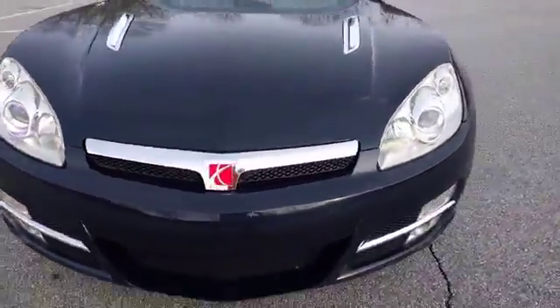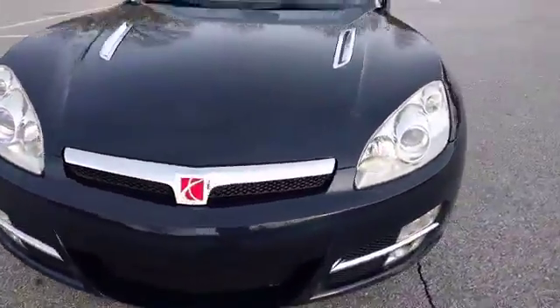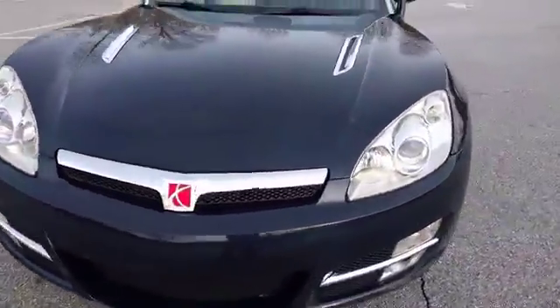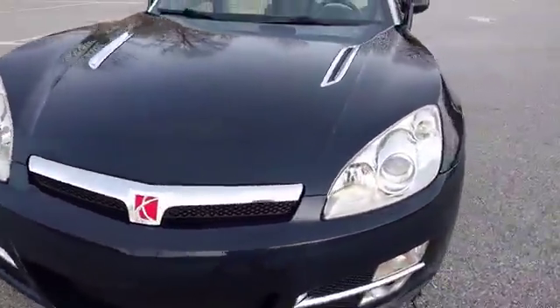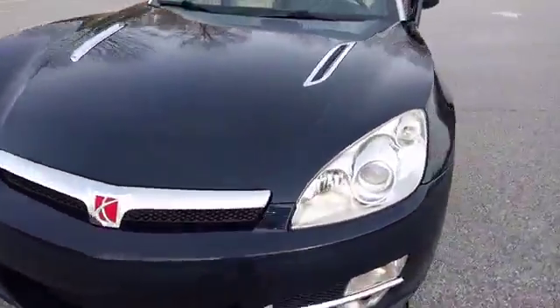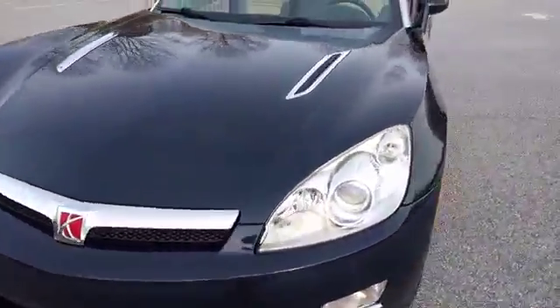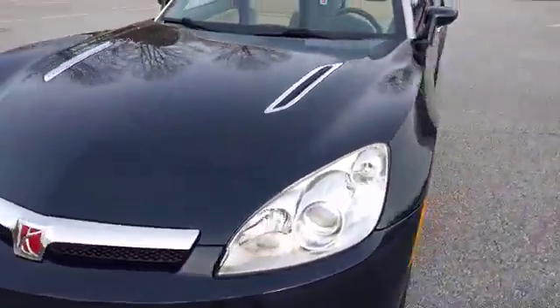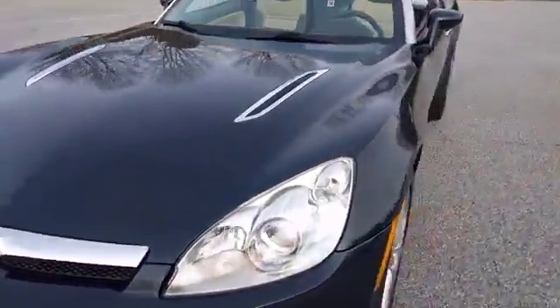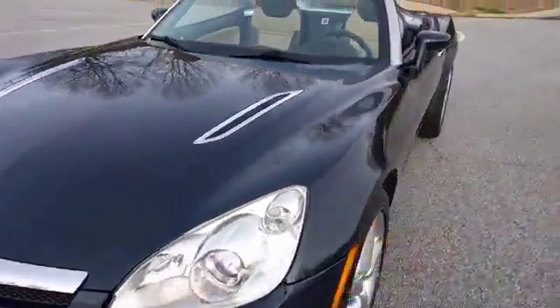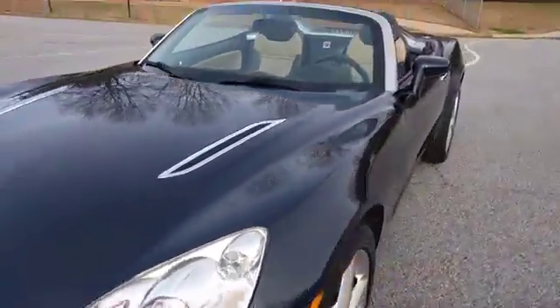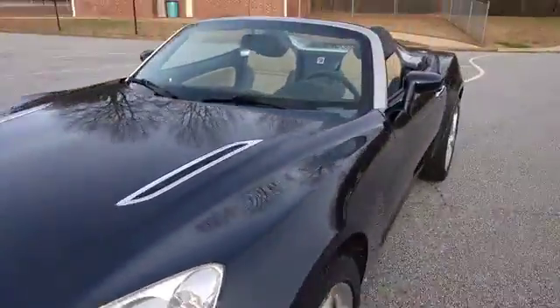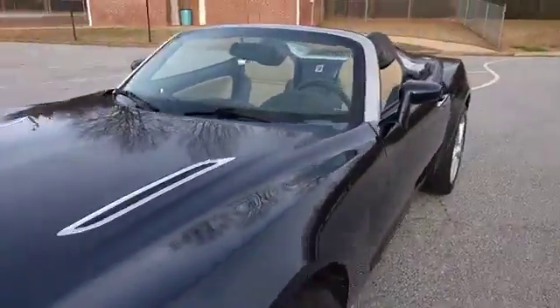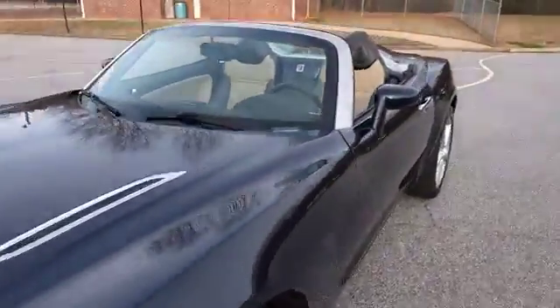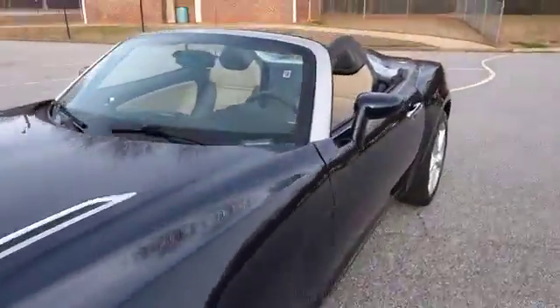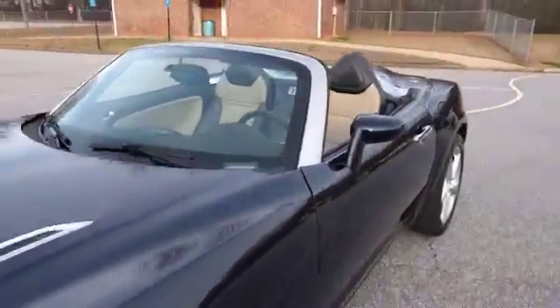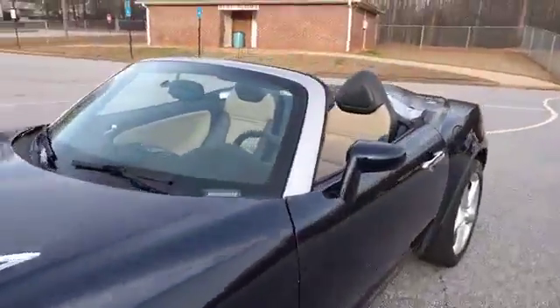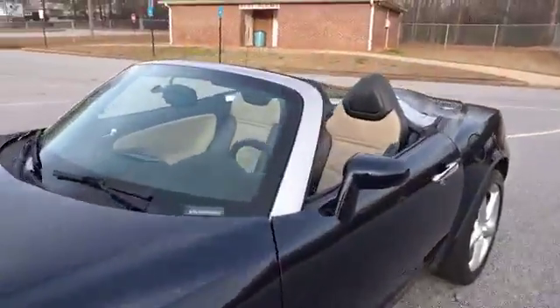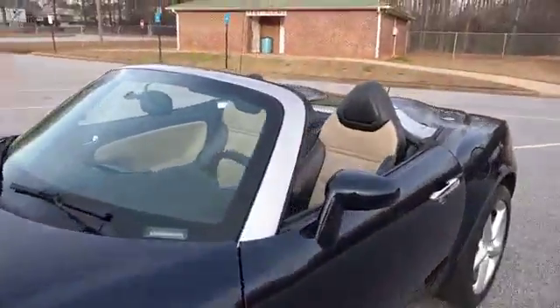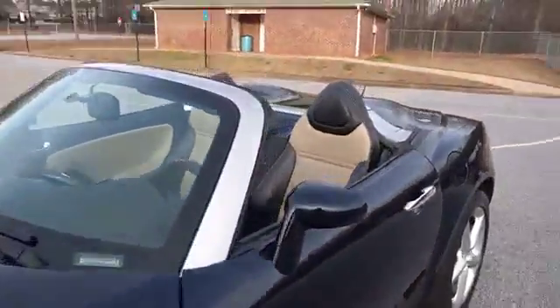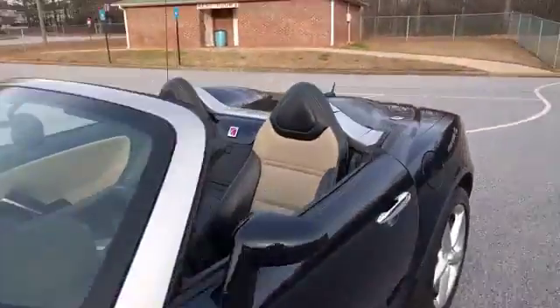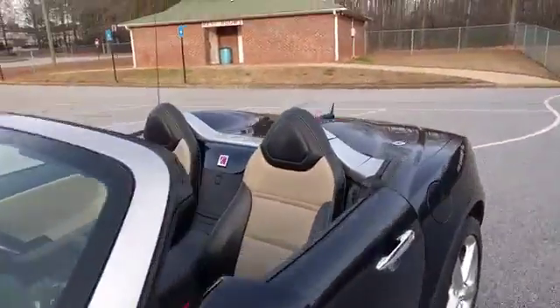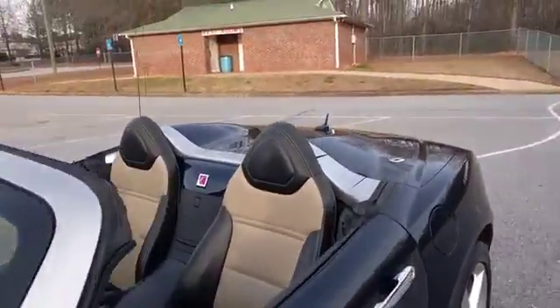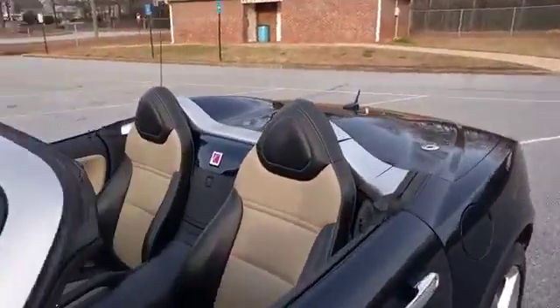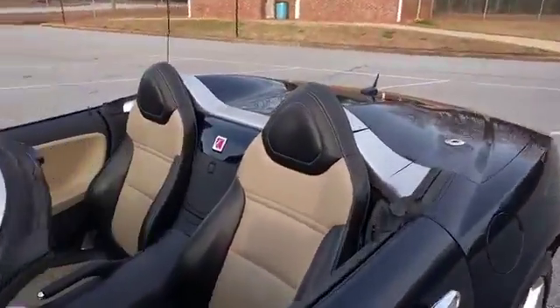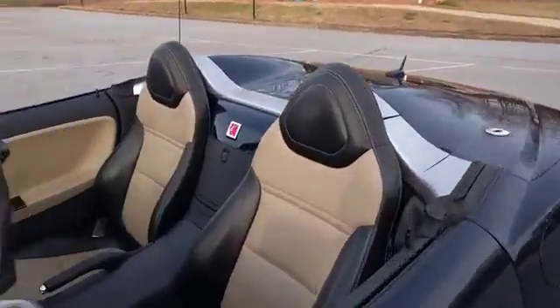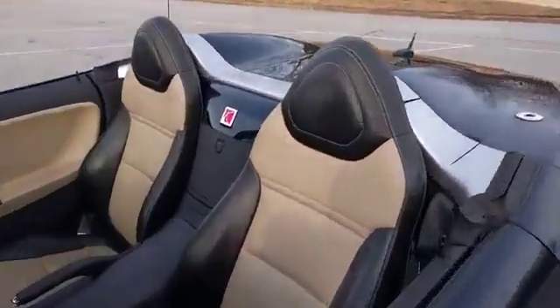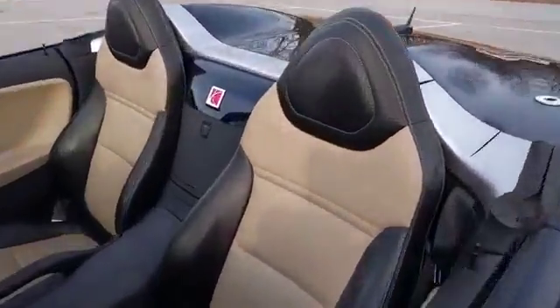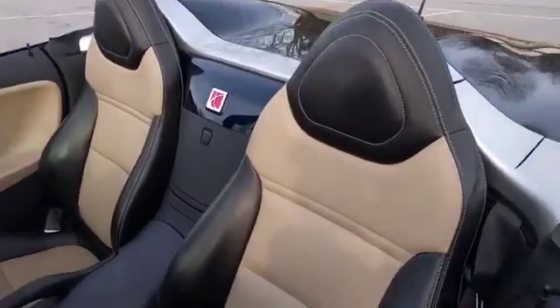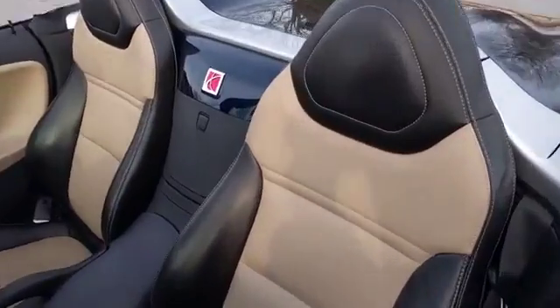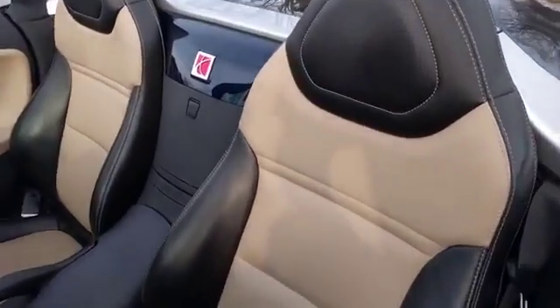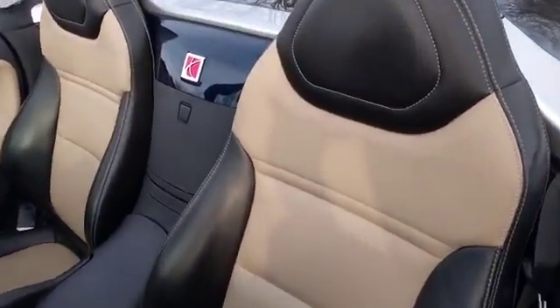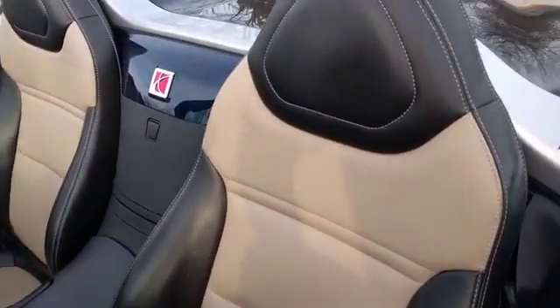The car runs great. No check engine lights, nothing like that.